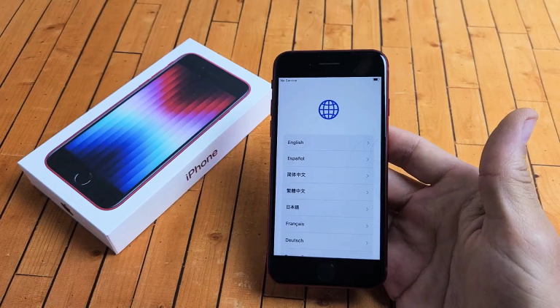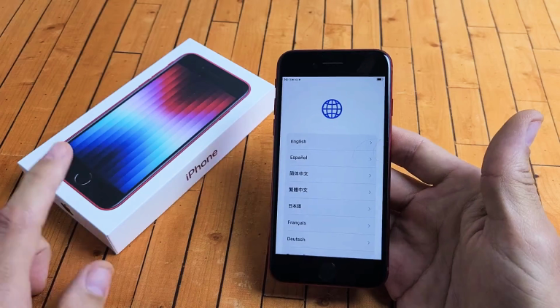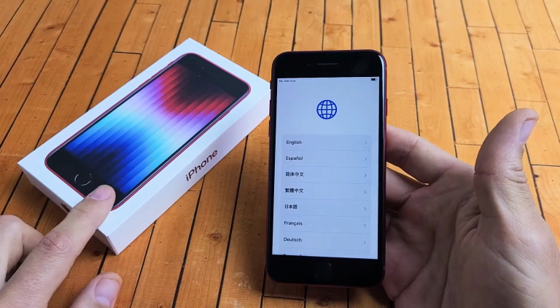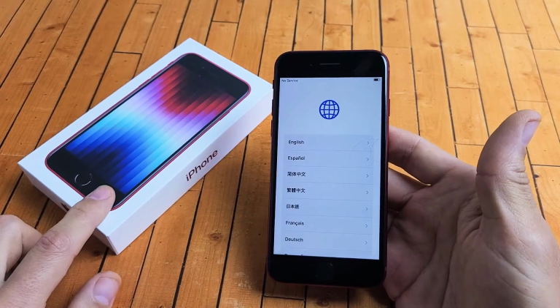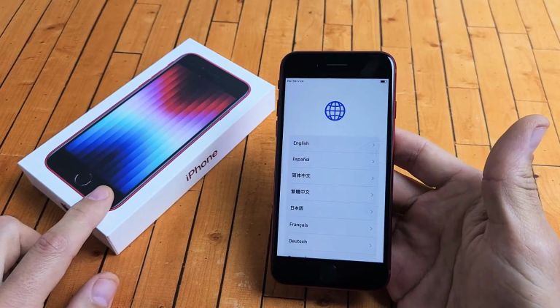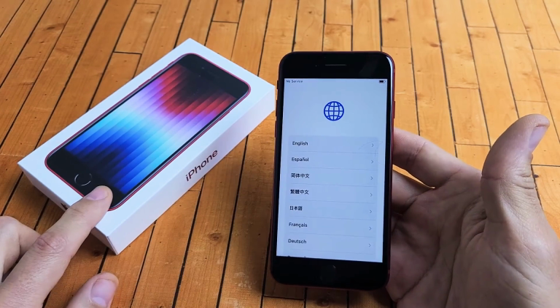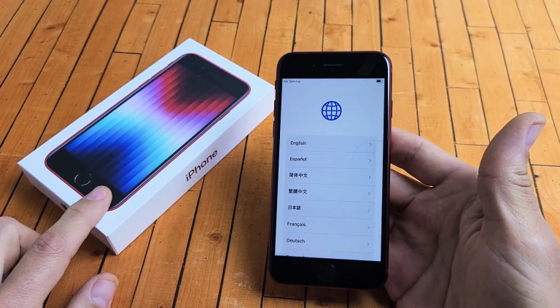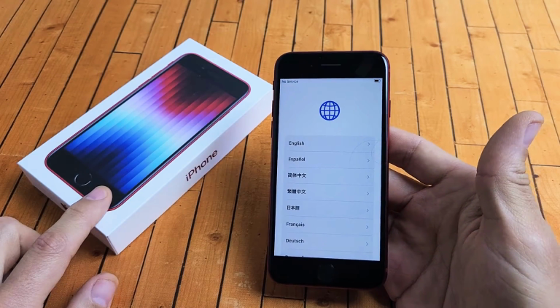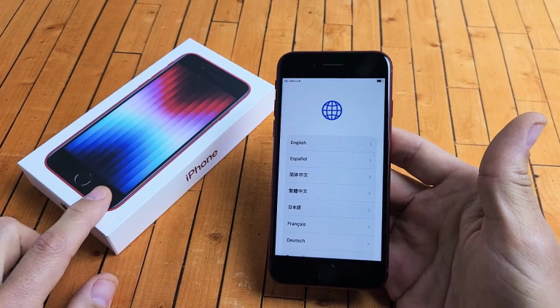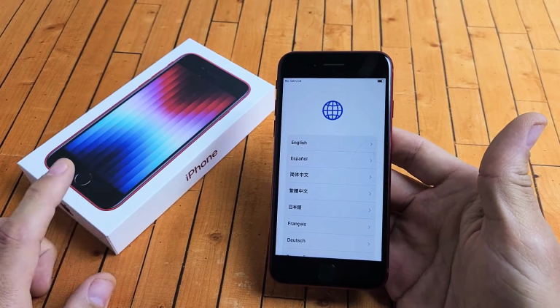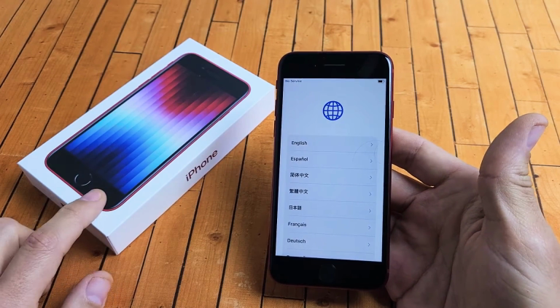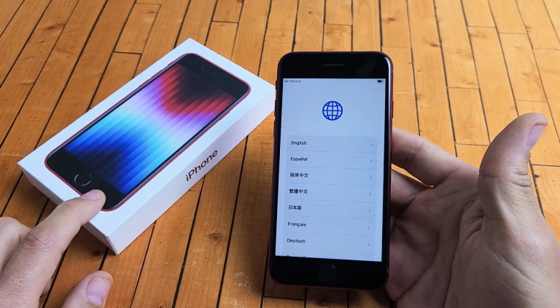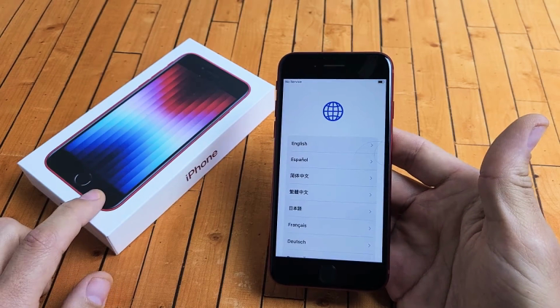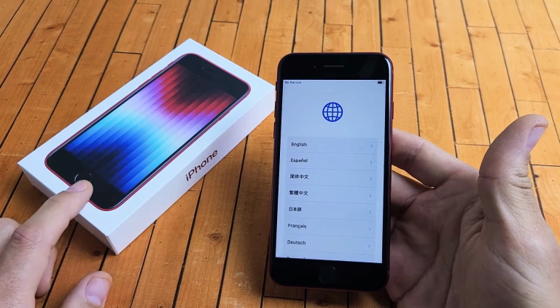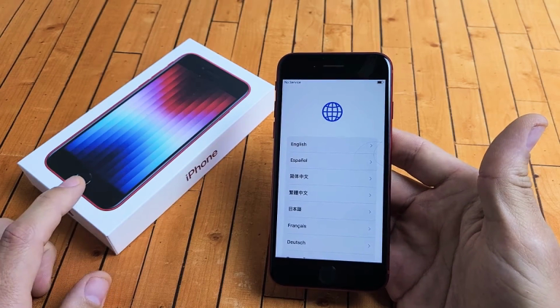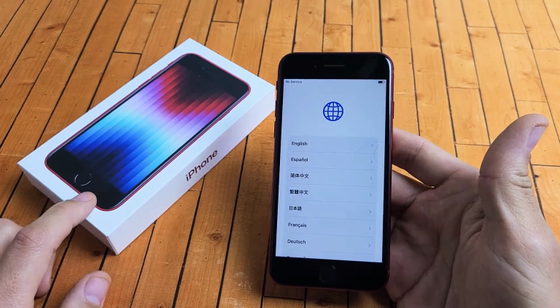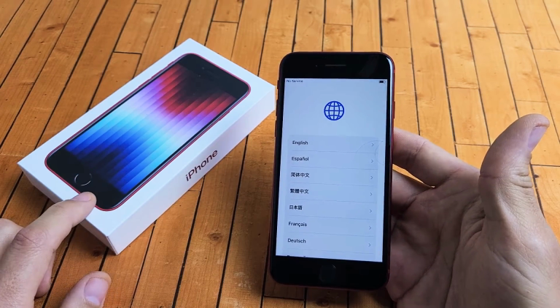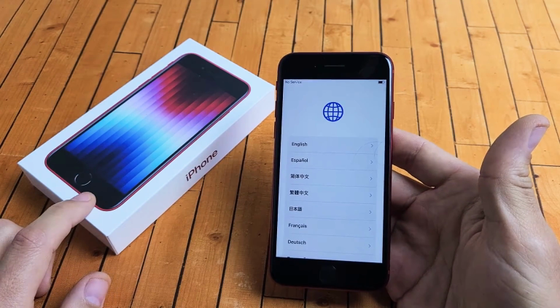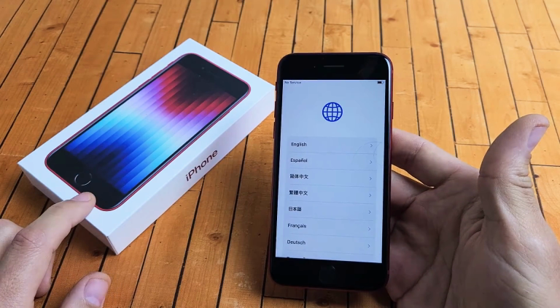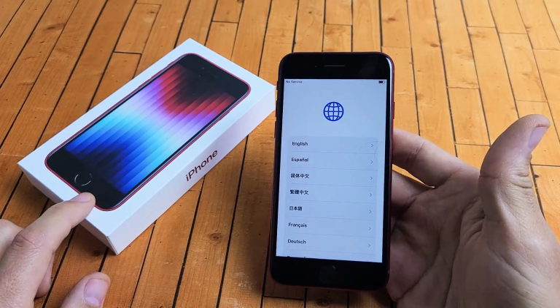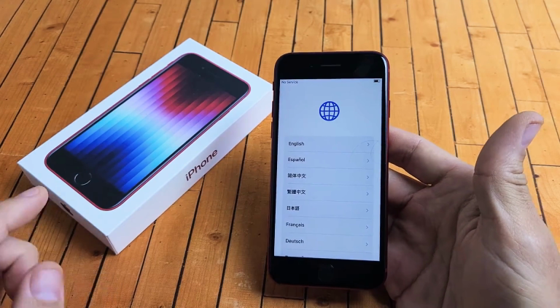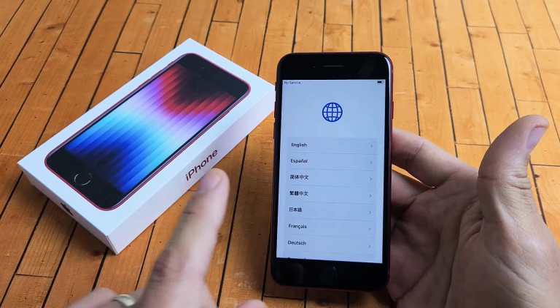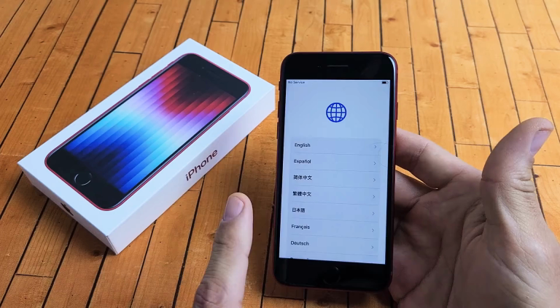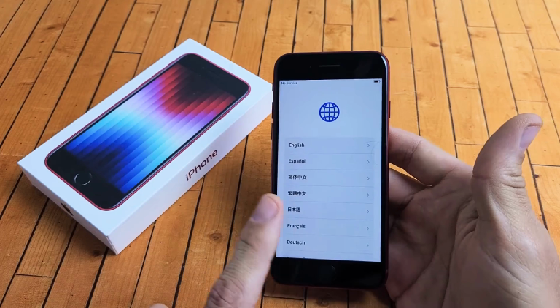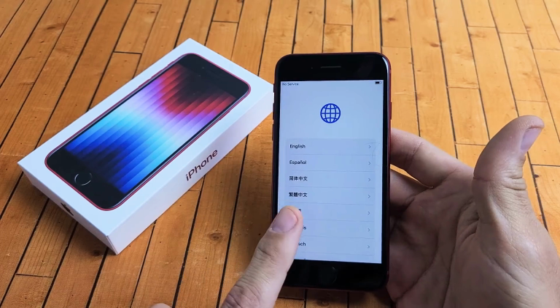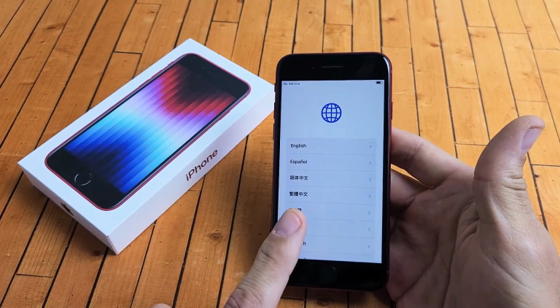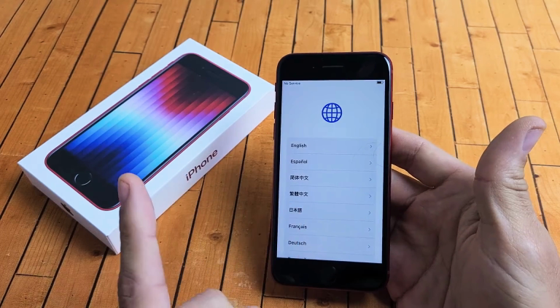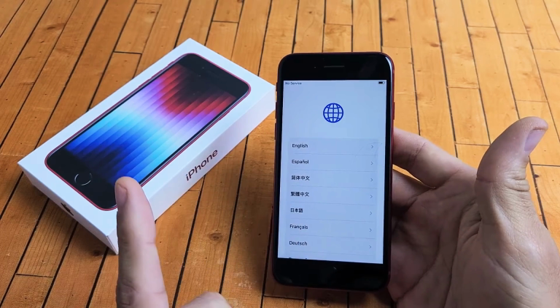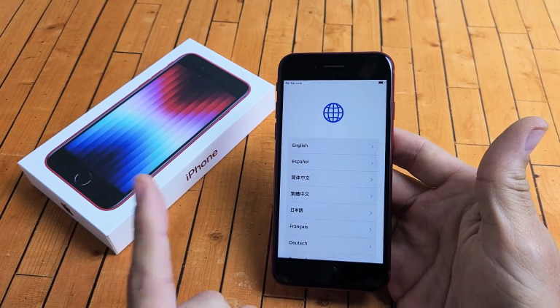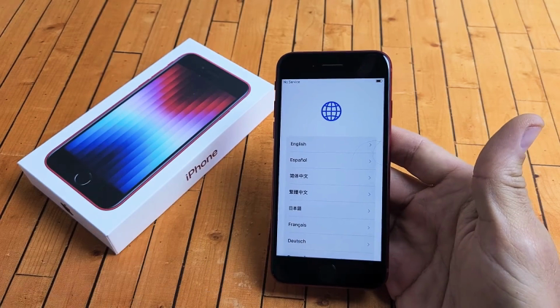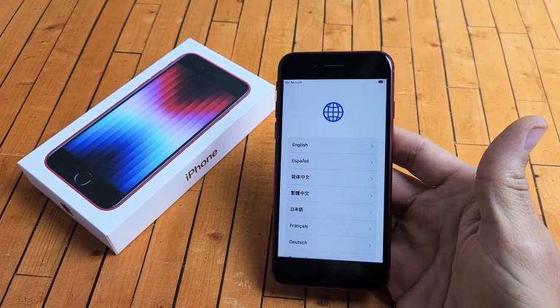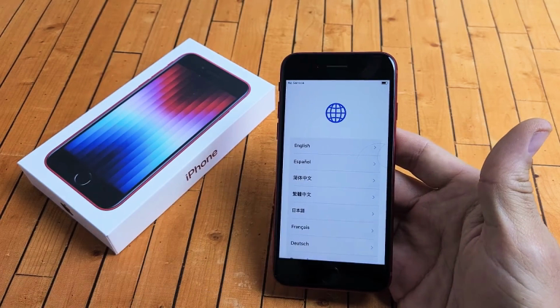I have here the iPhone SE 3, the 2022 model. I'm going to show you how to set this up step by step.